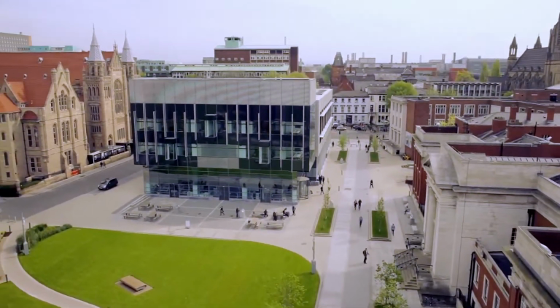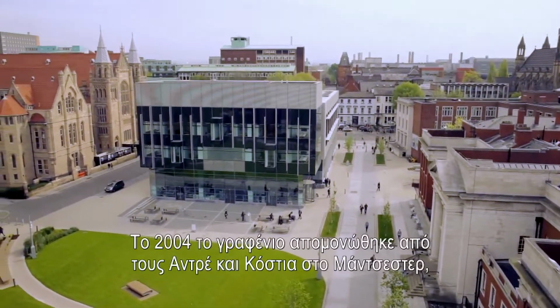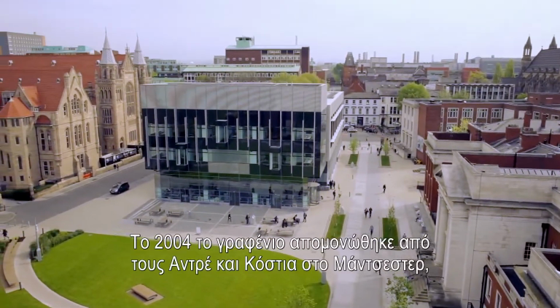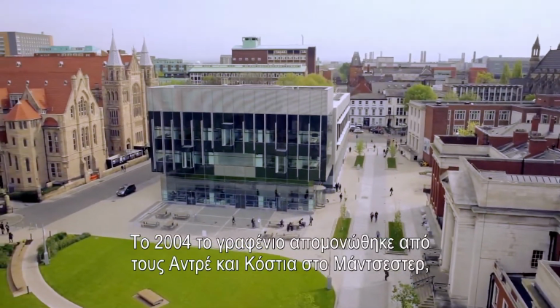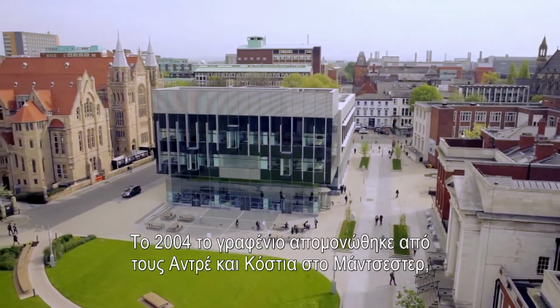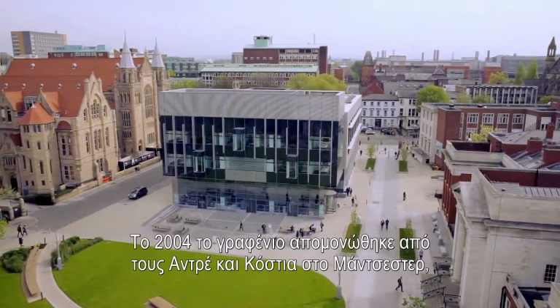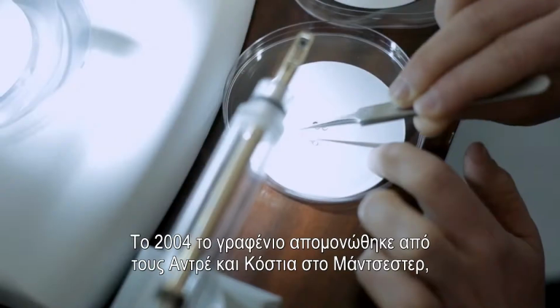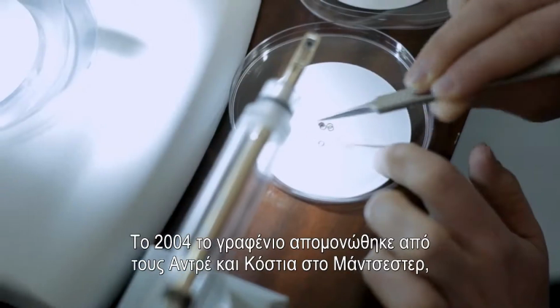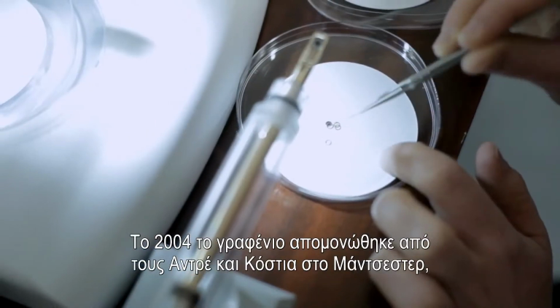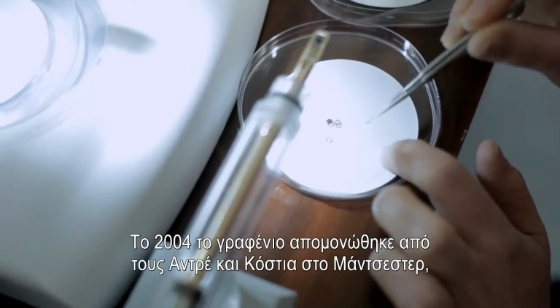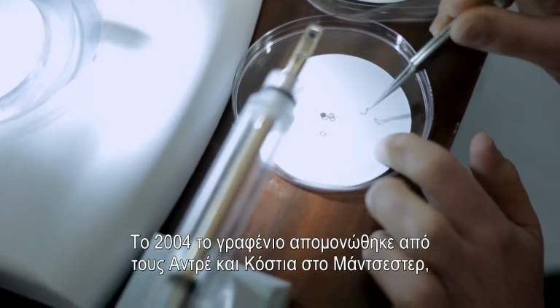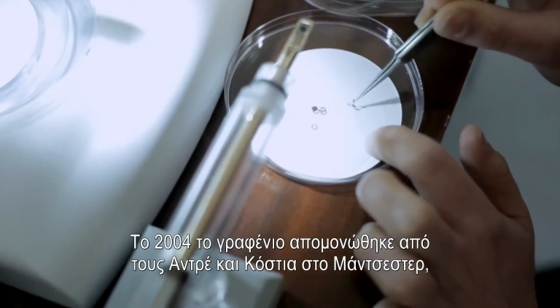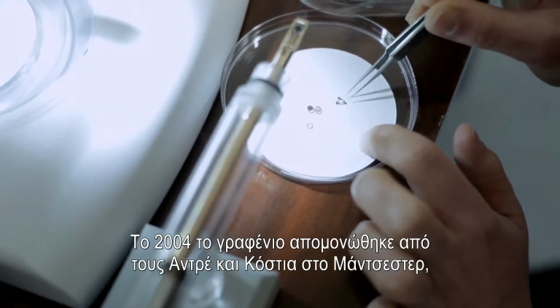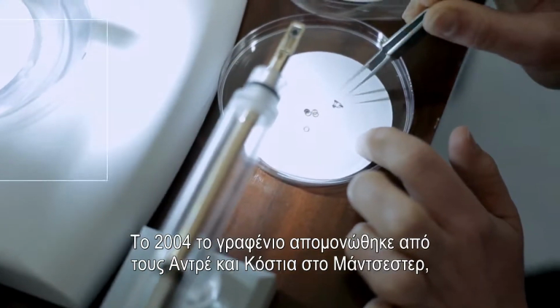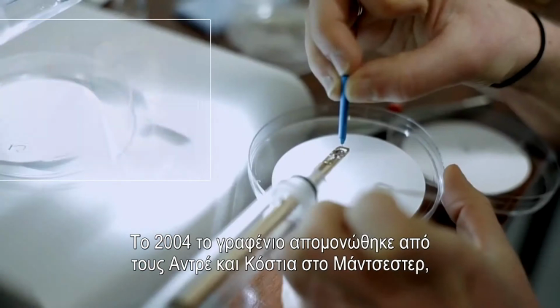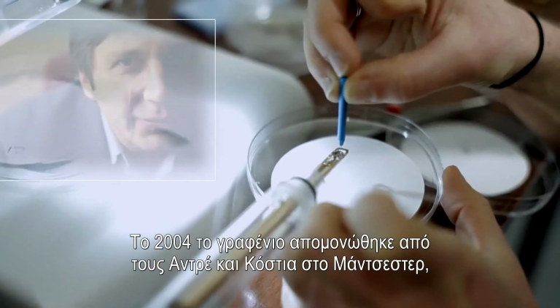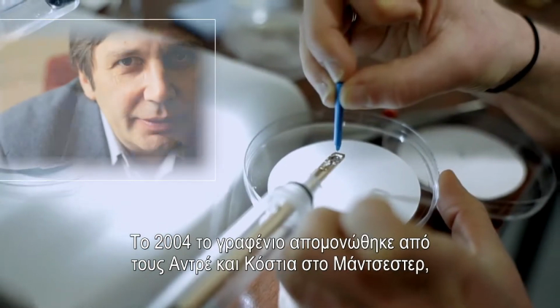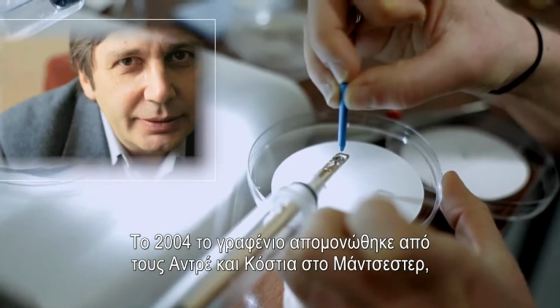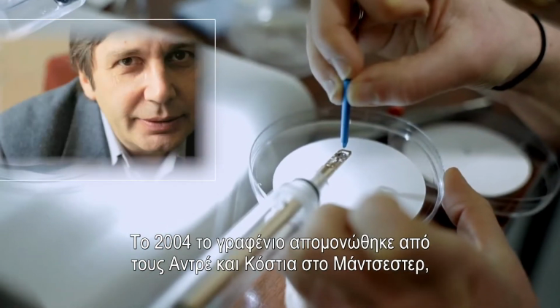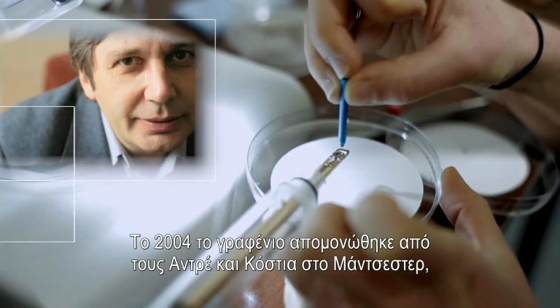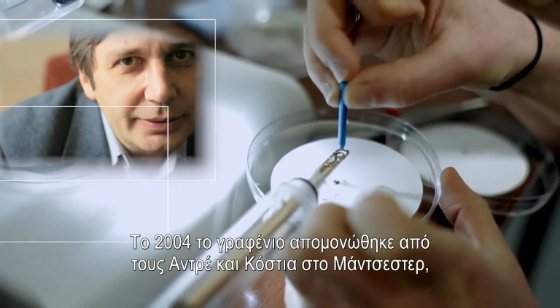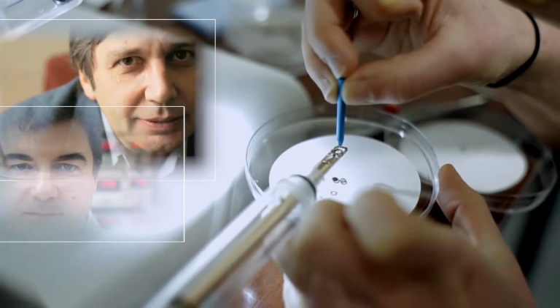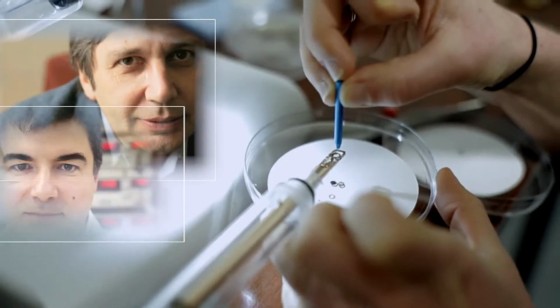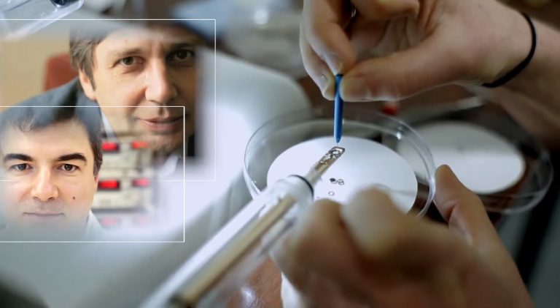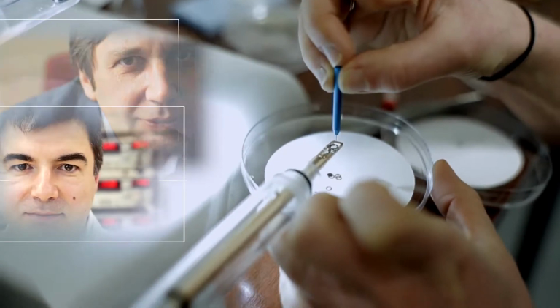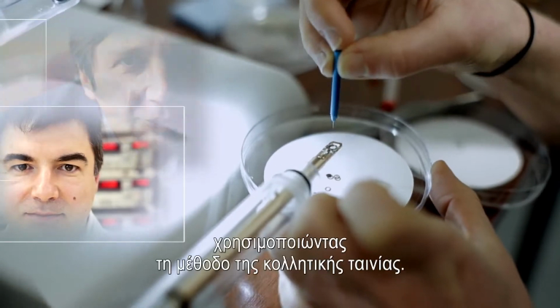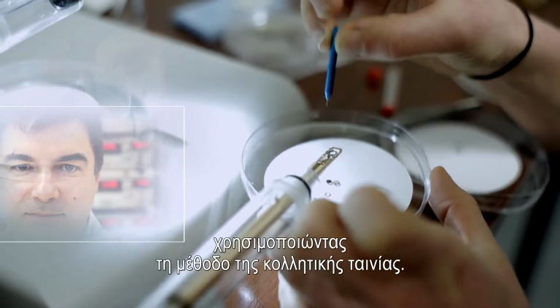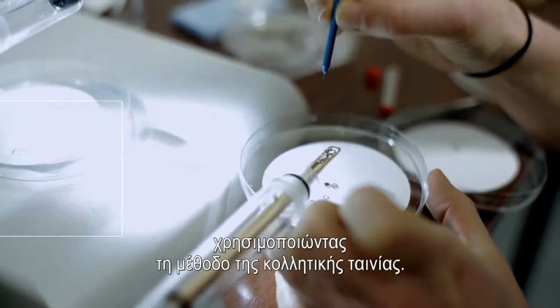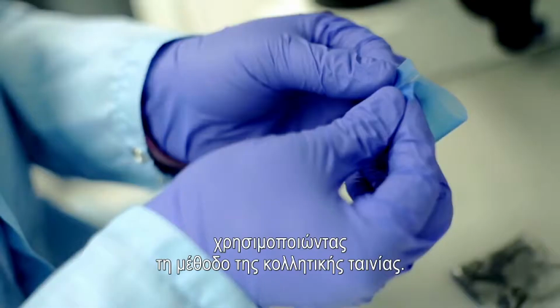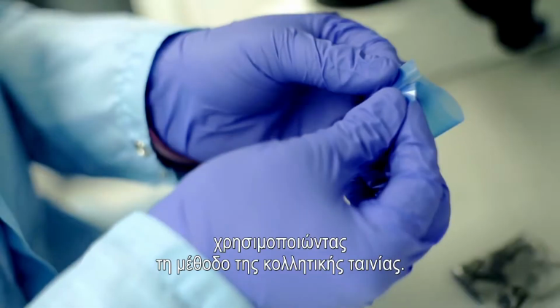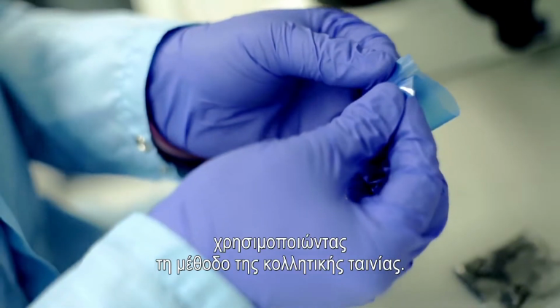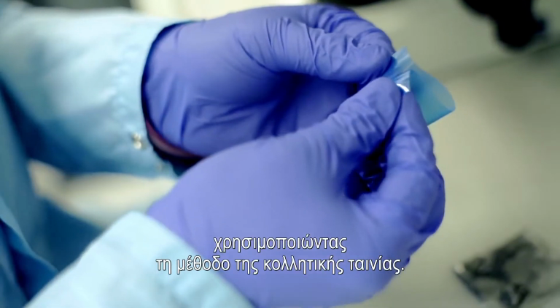In 2004, graphene was isolated by Andre and Kostya at Manchester using the scotch tape method.